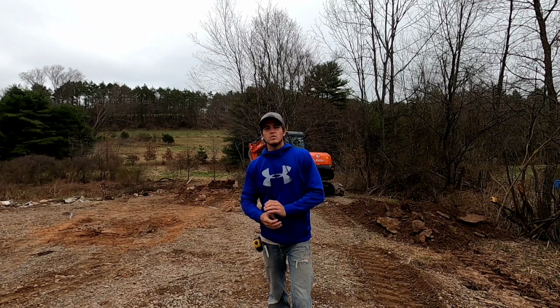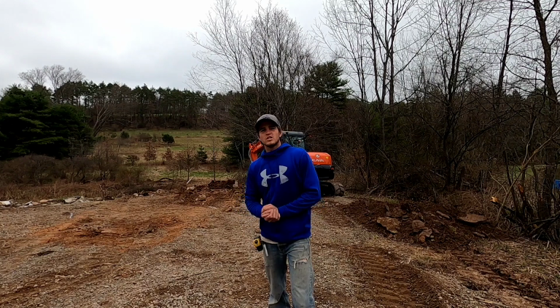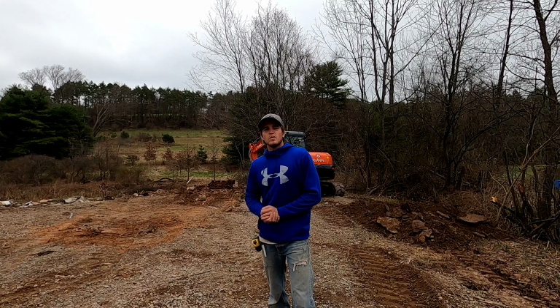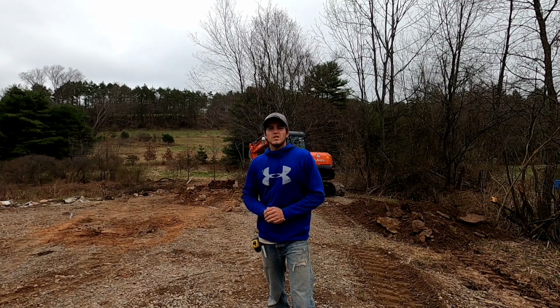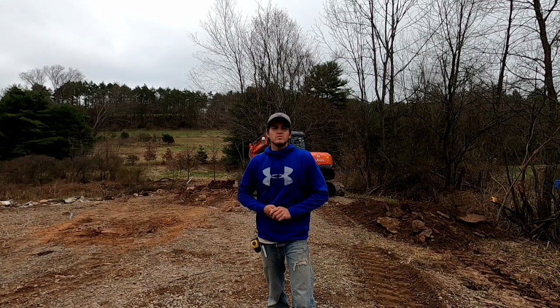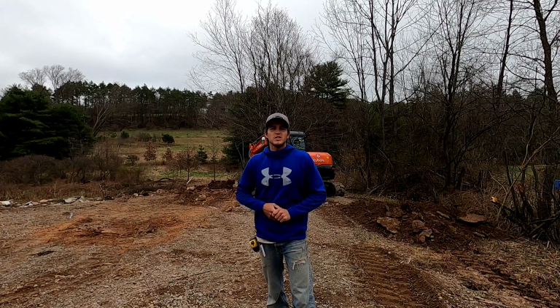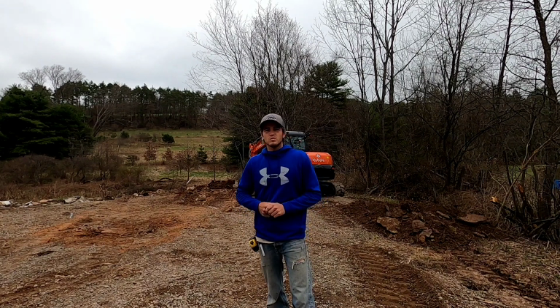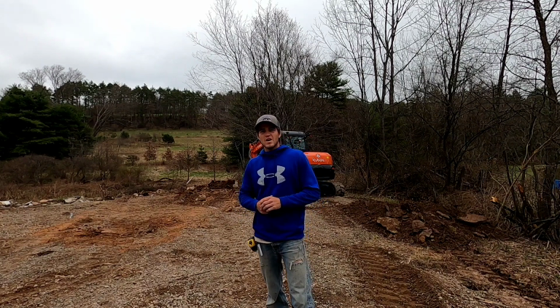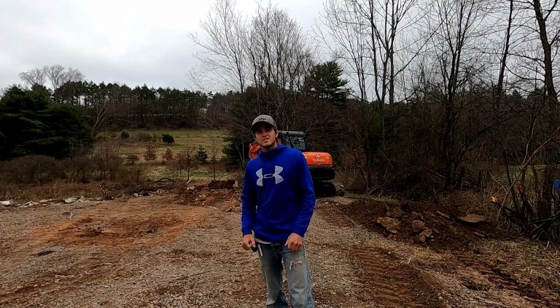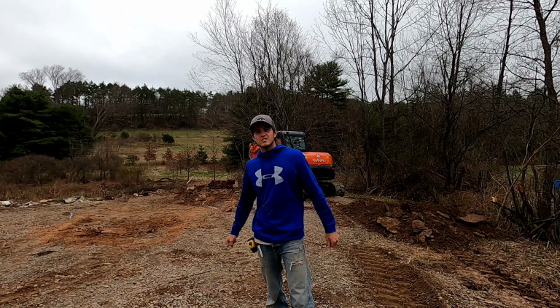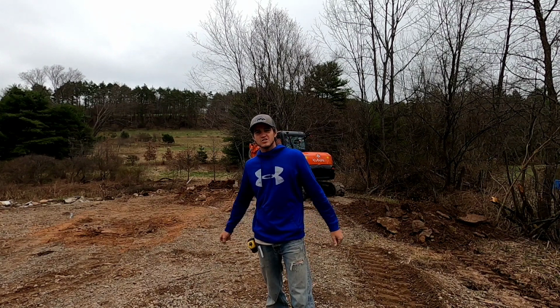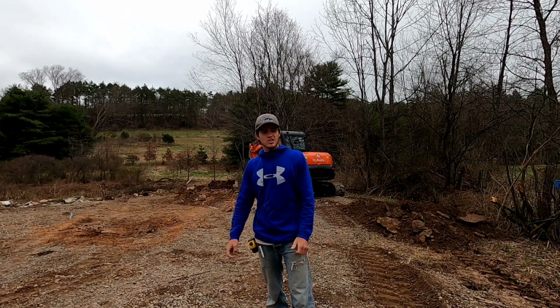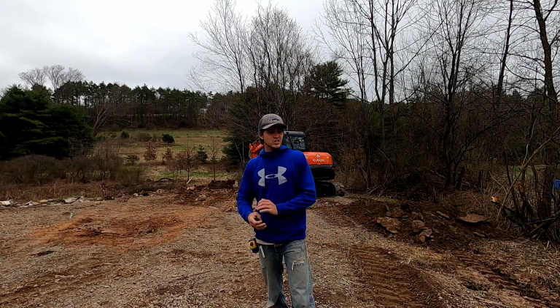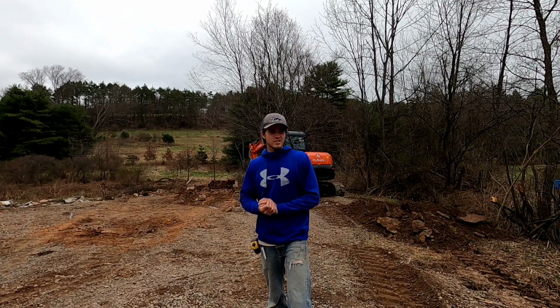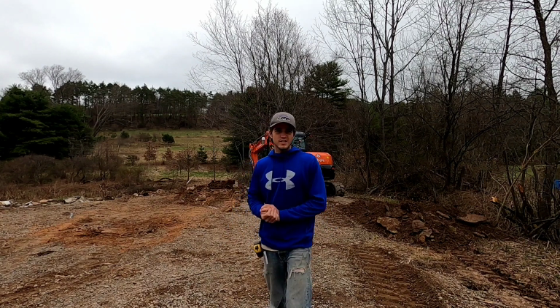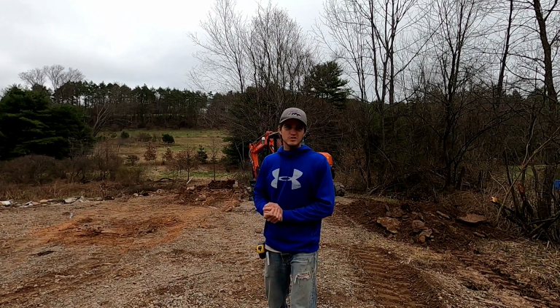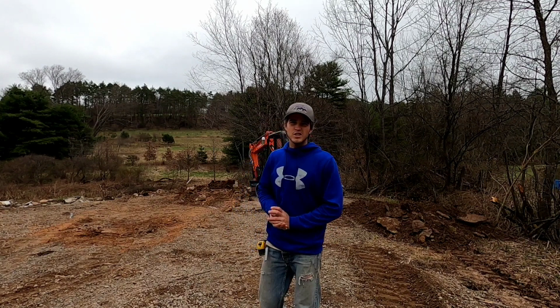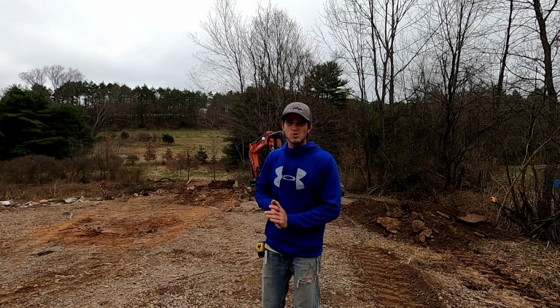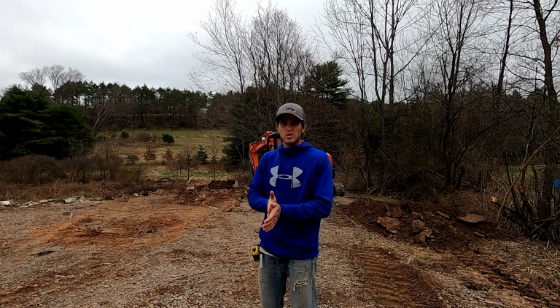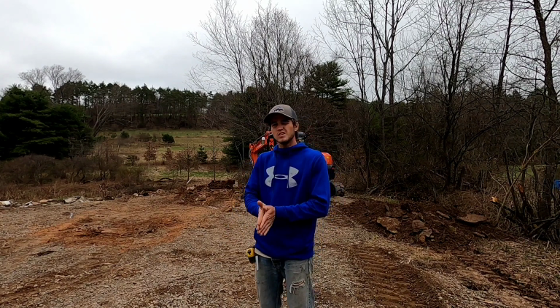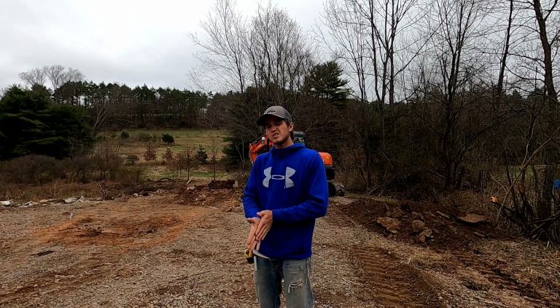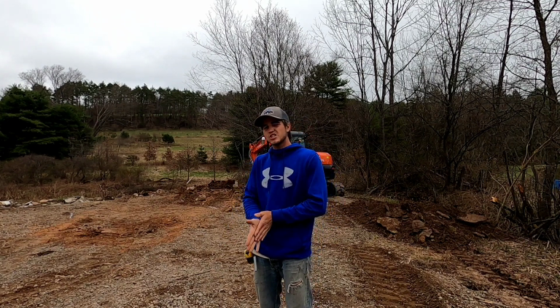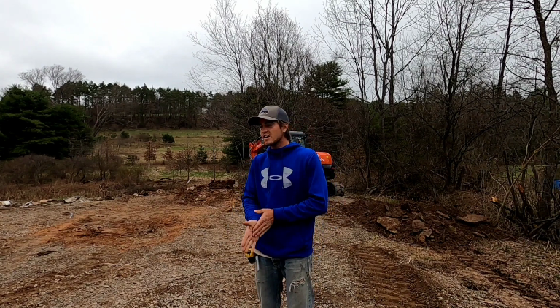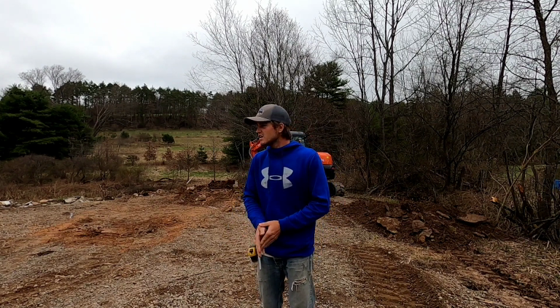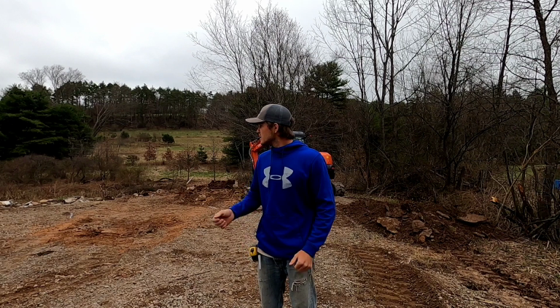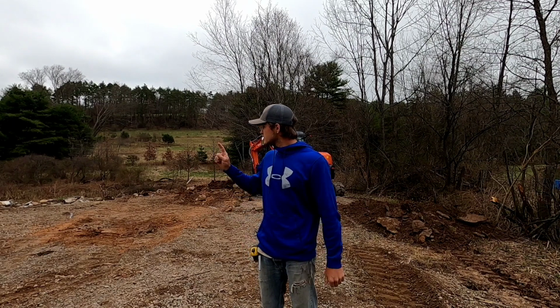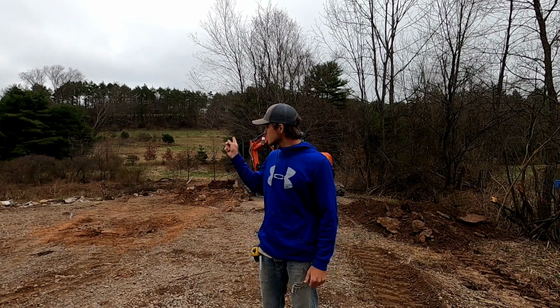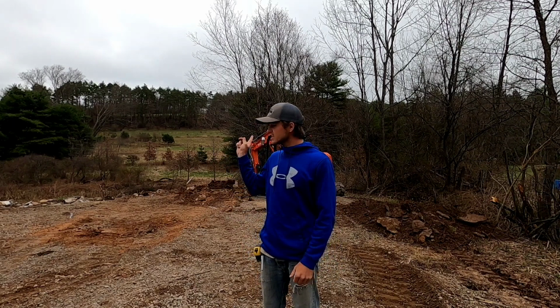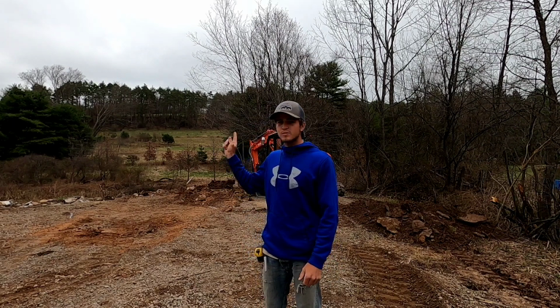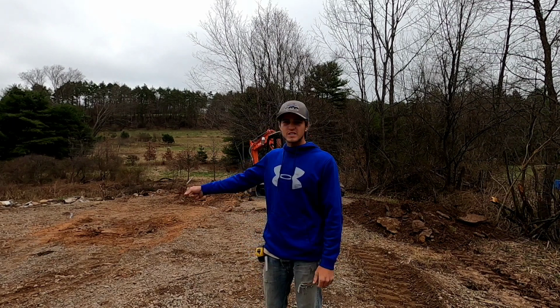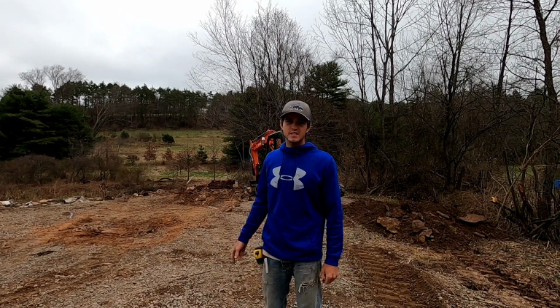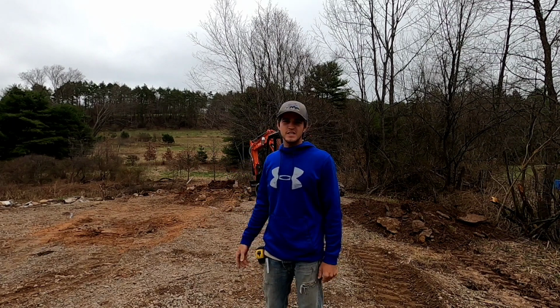Hey everybody, what's up? I'm Mason the Mason with Wyatt and Sons Construction. In today's video, we're building a little shed. It's 36 by 16.